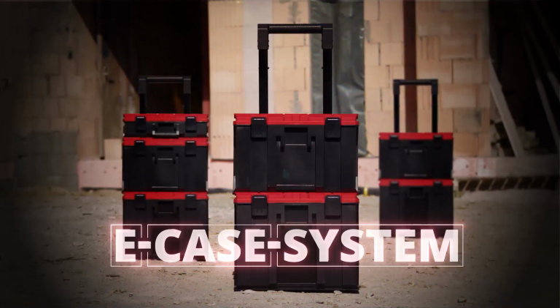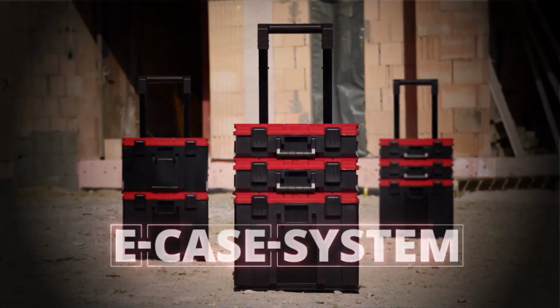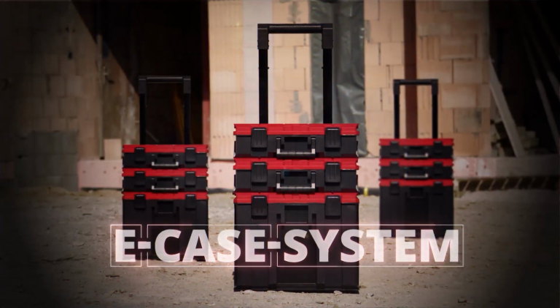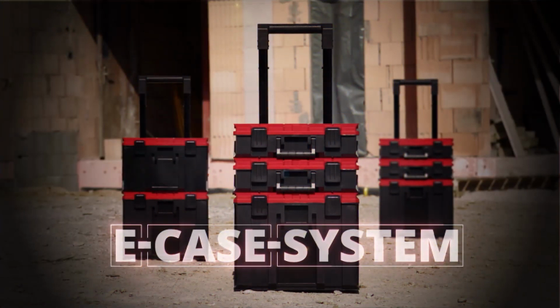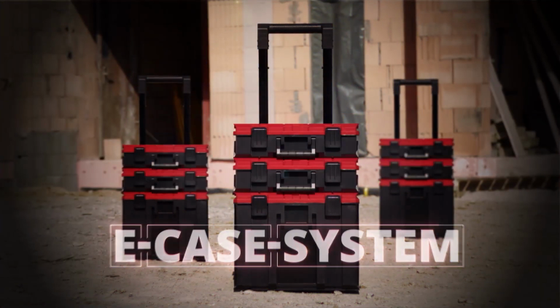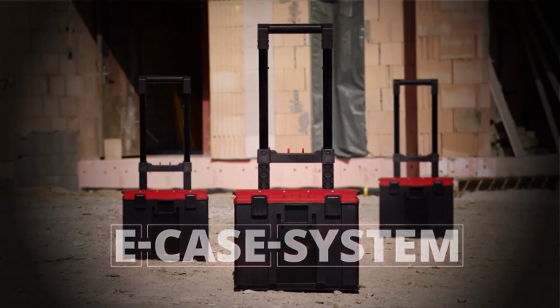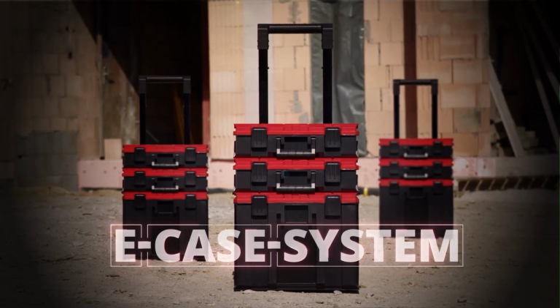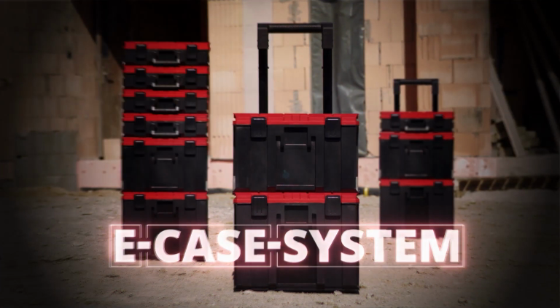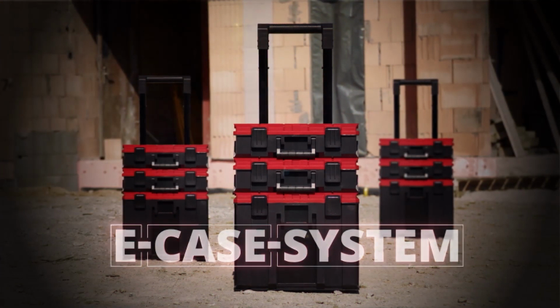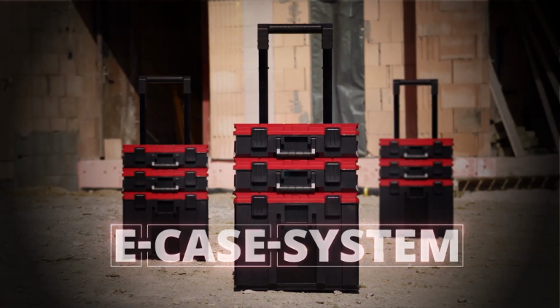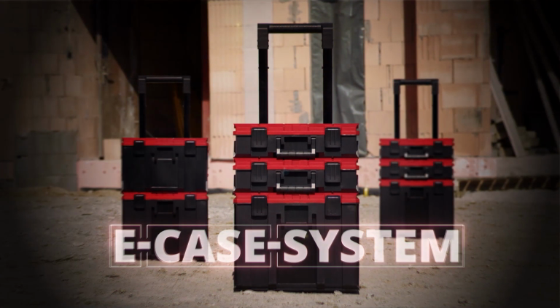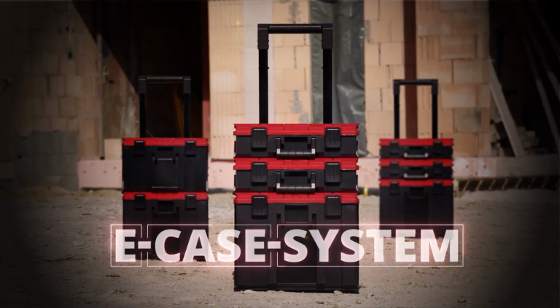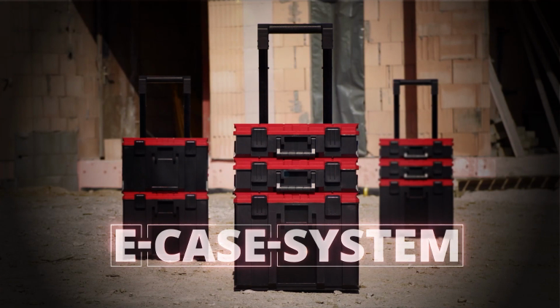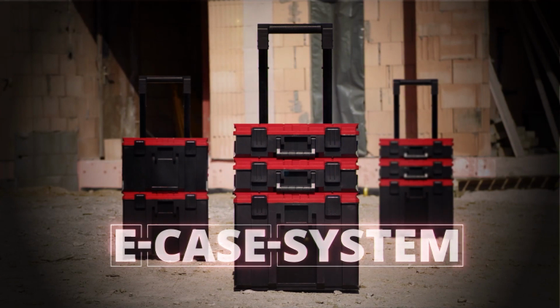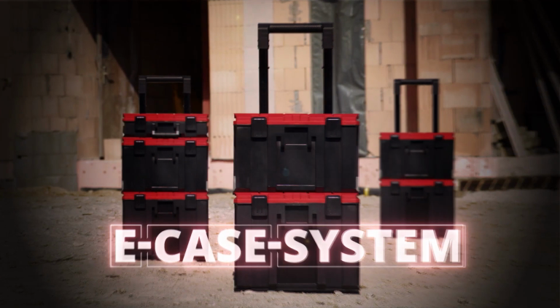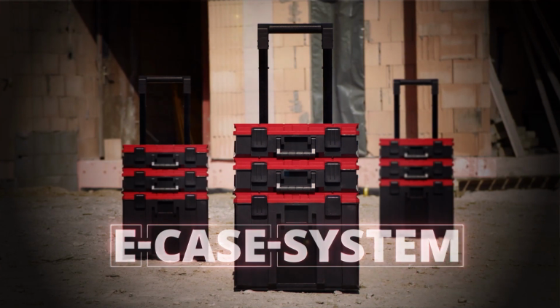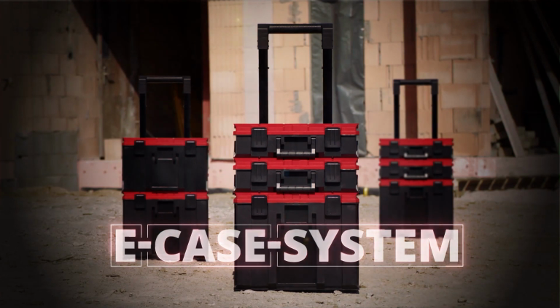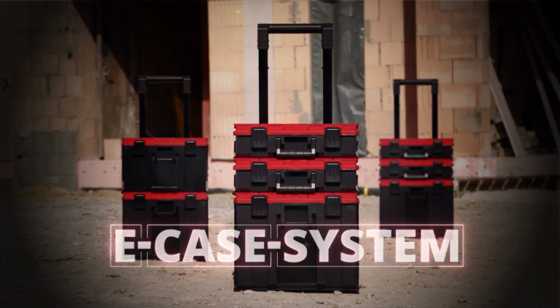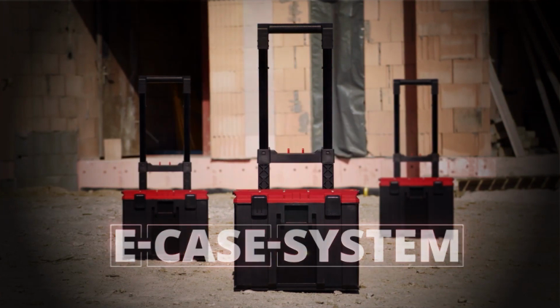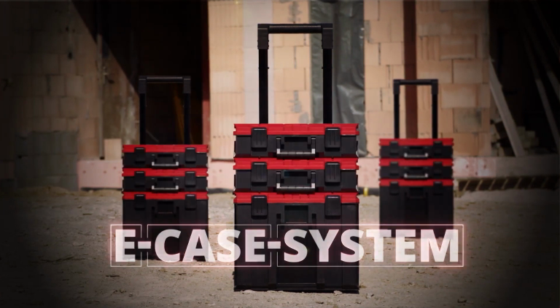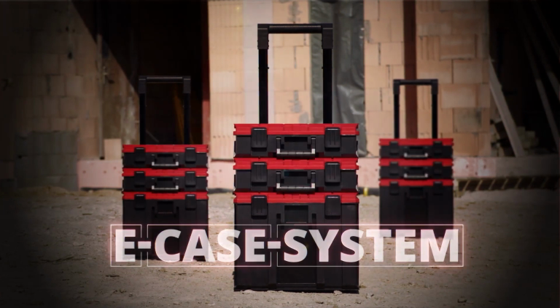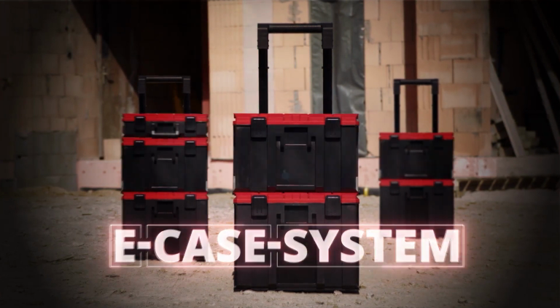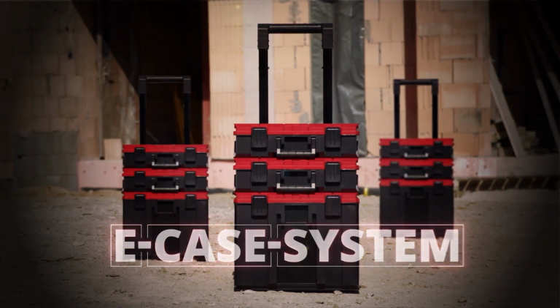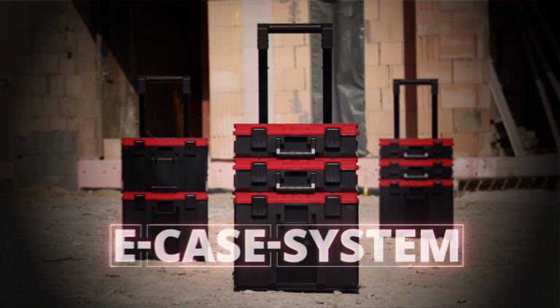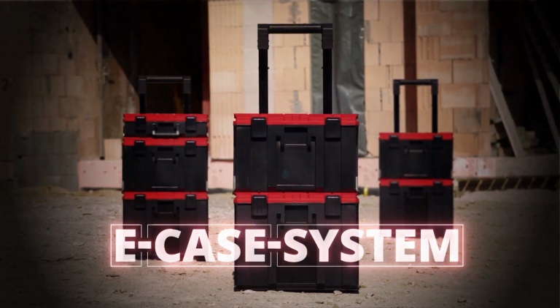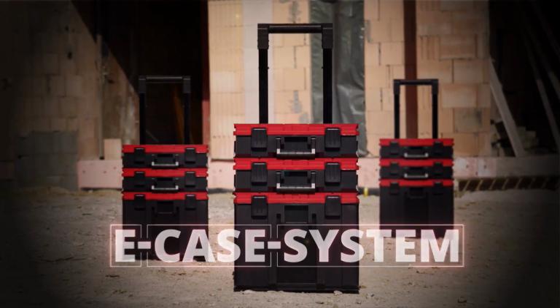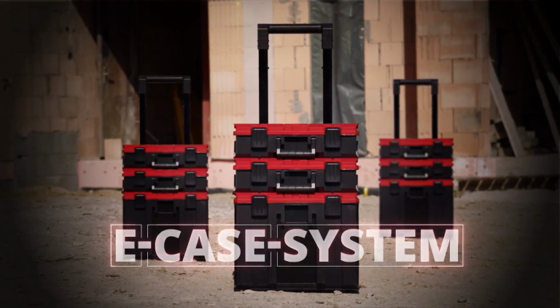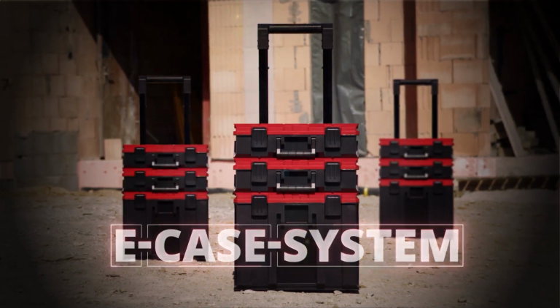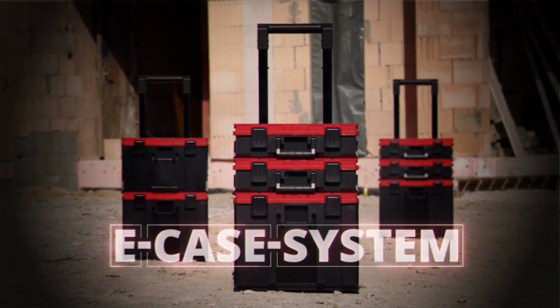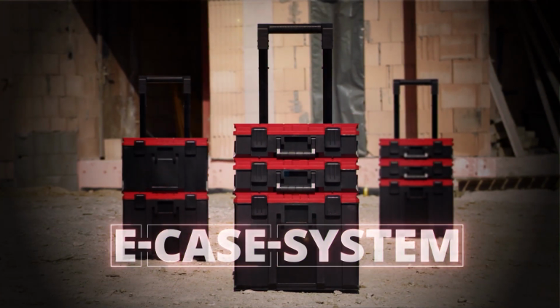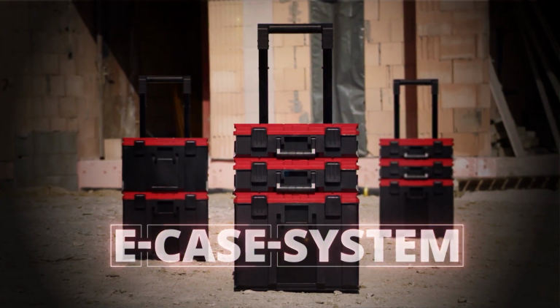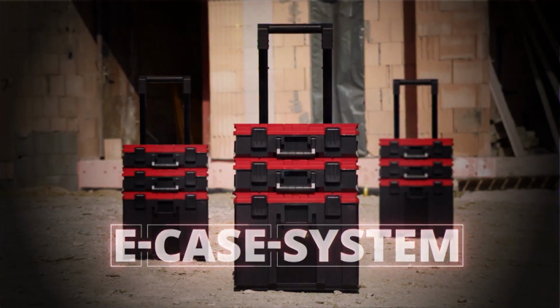The Einhell E-Case system. Simple. Sturdy. Flexible.